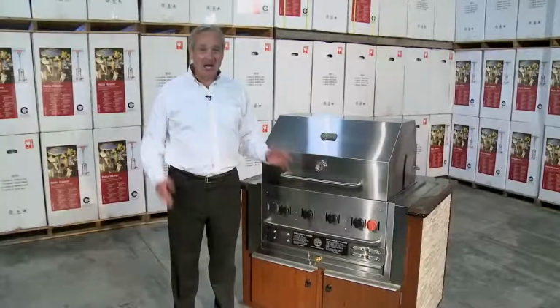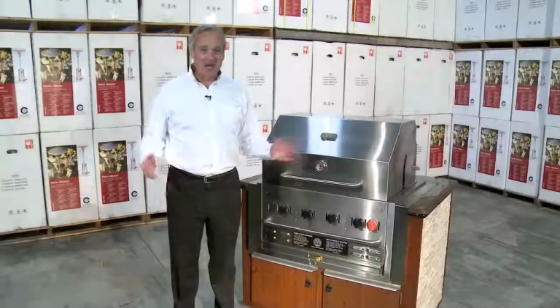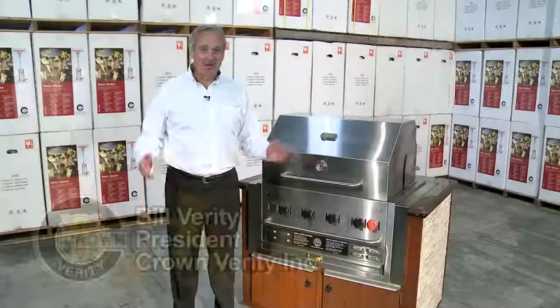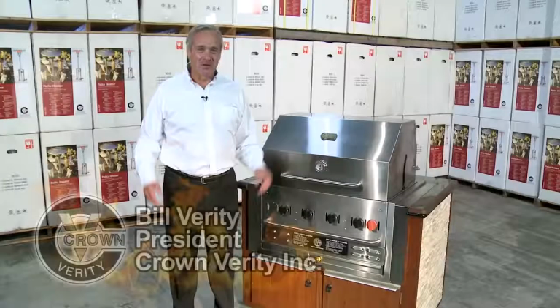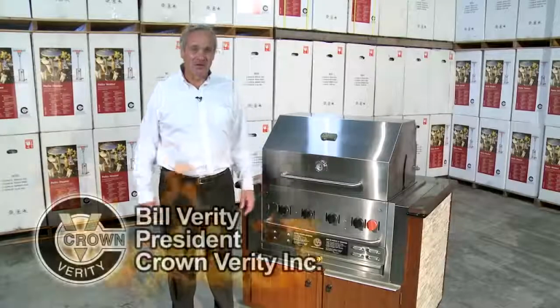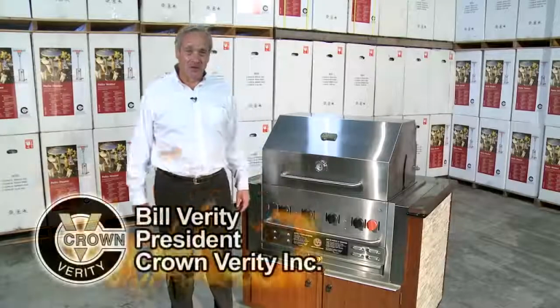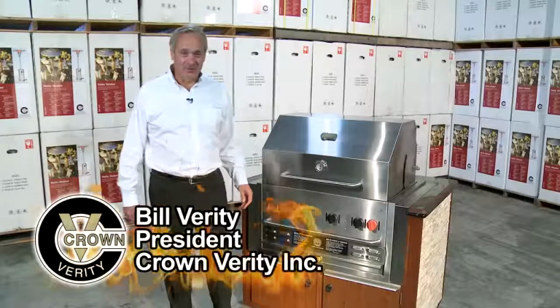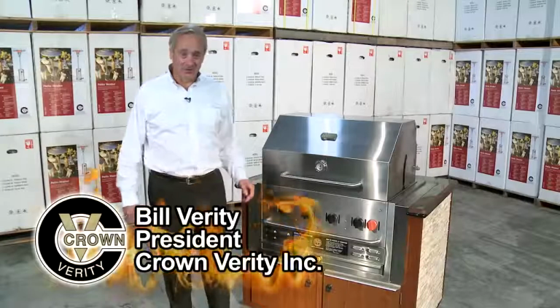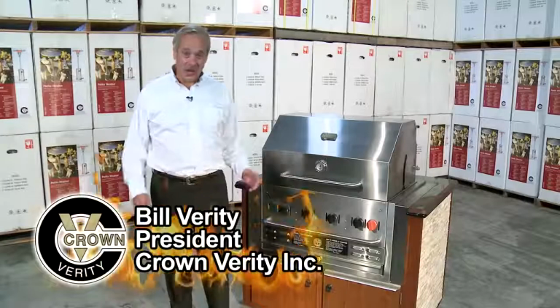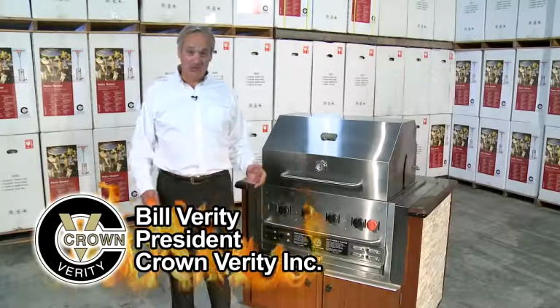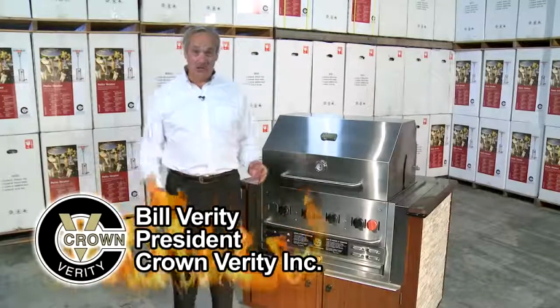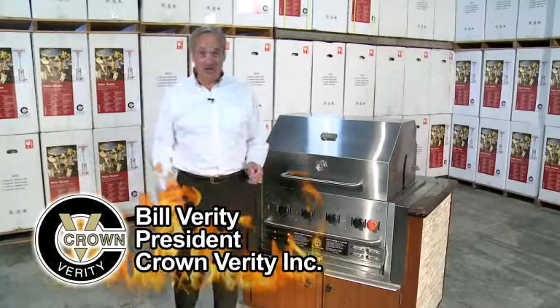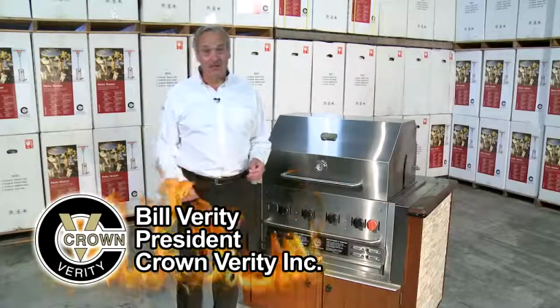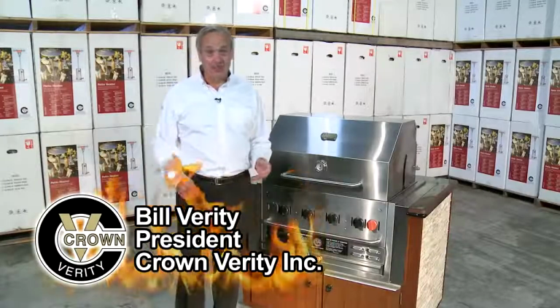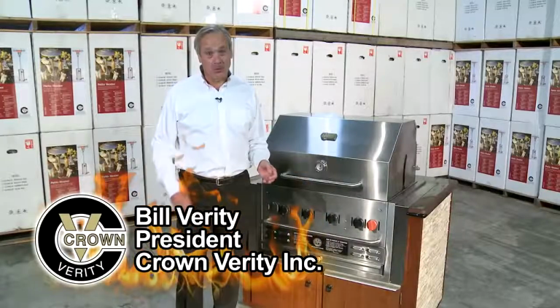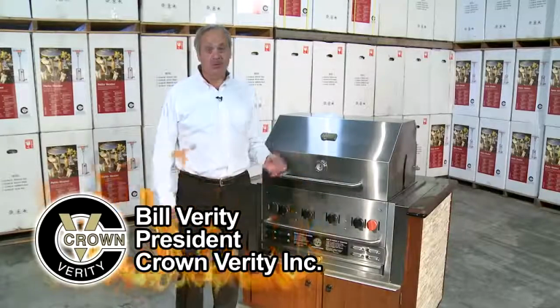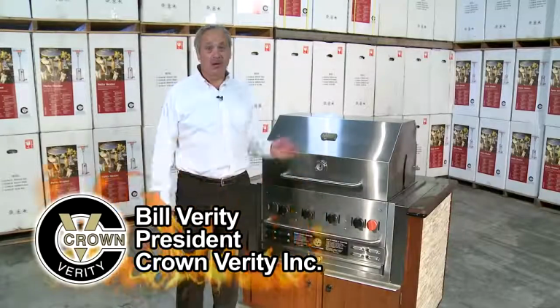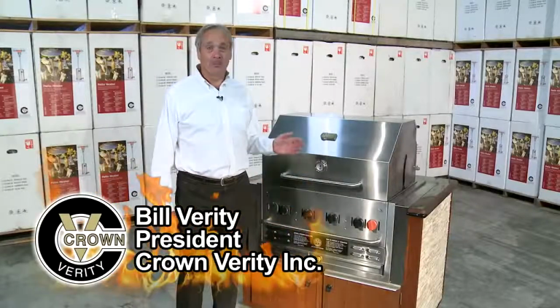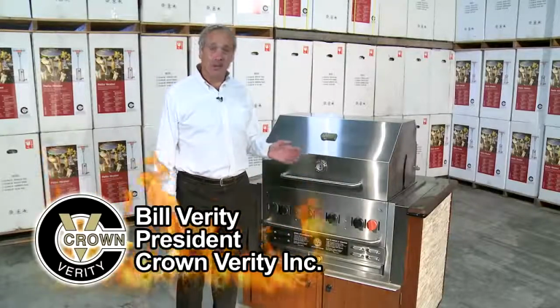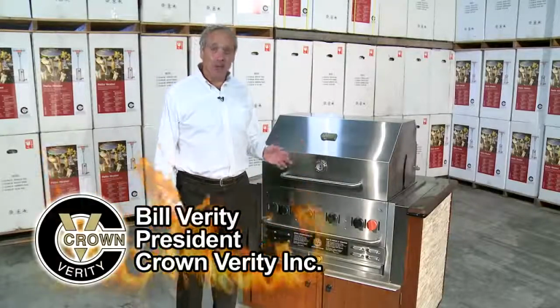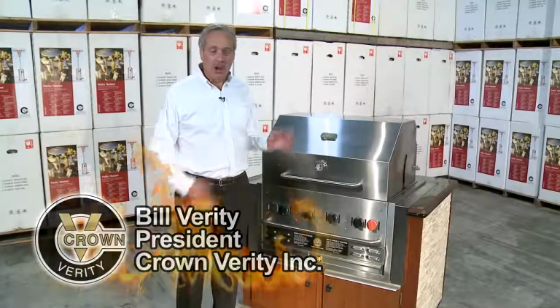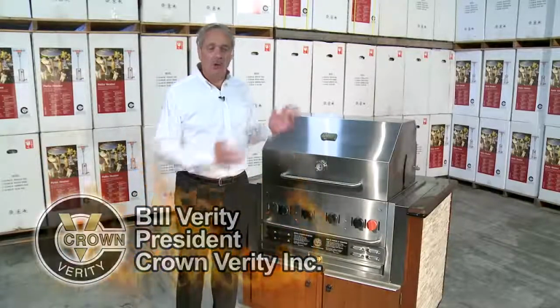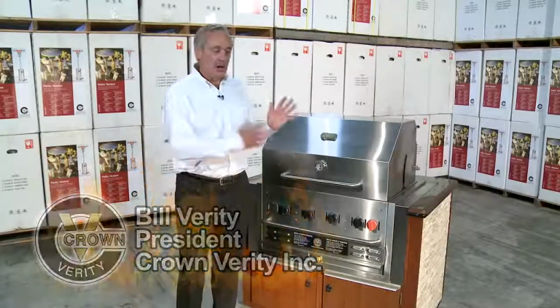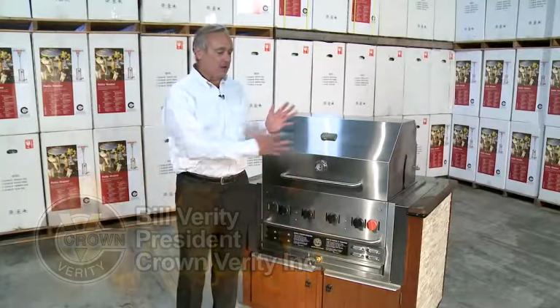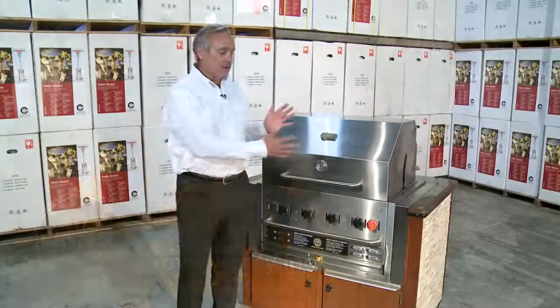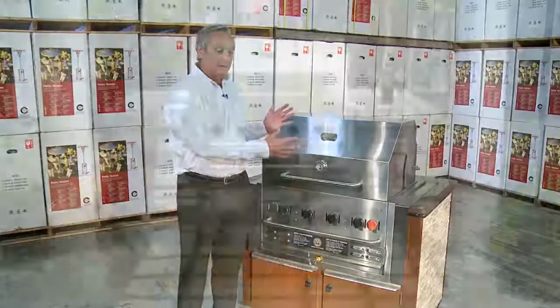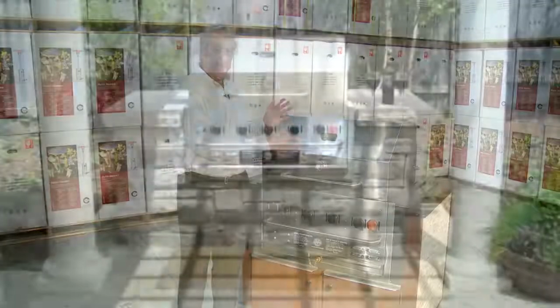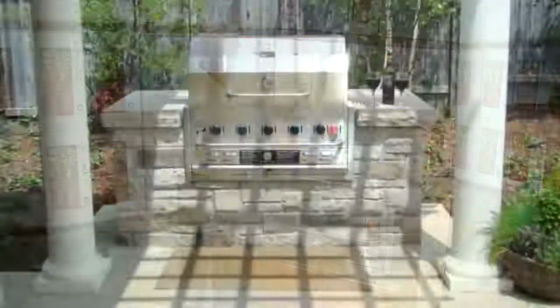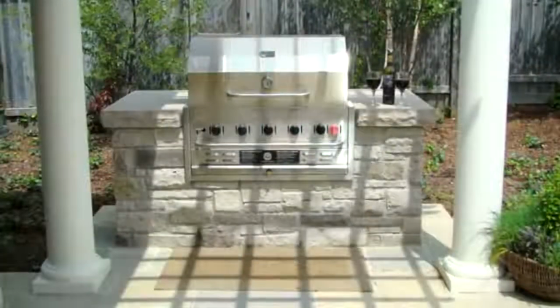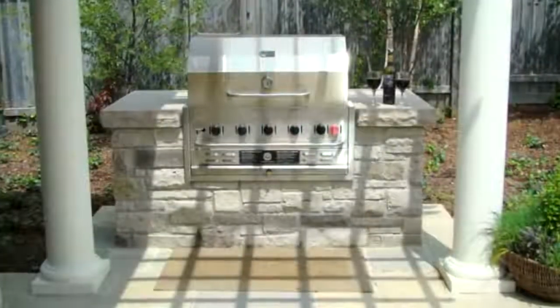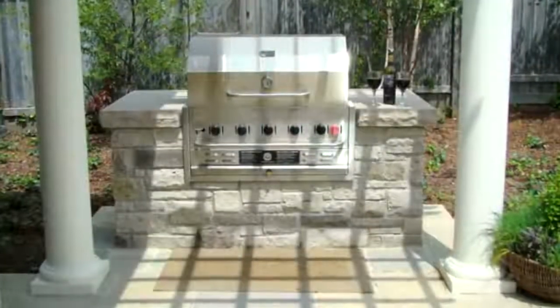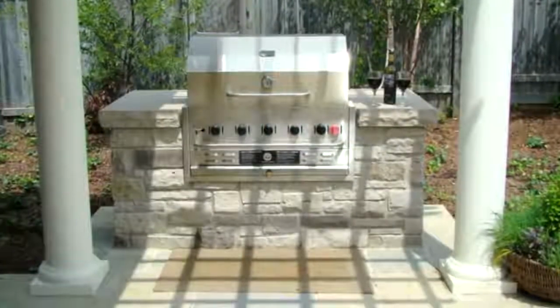Hi, I'm Bill Verity, President of Crown Verity, and today we're going to talk about our Crown Verity build-in grills.